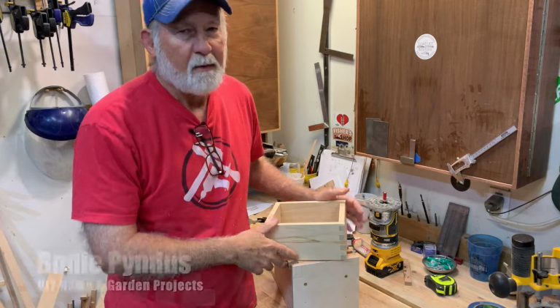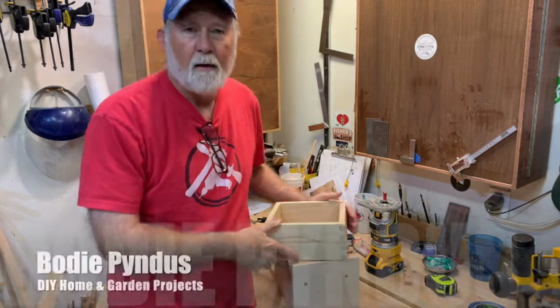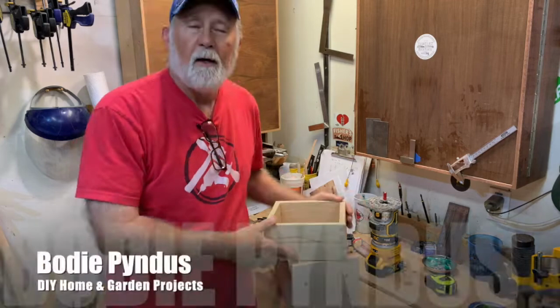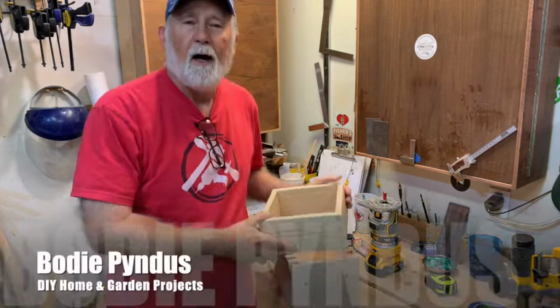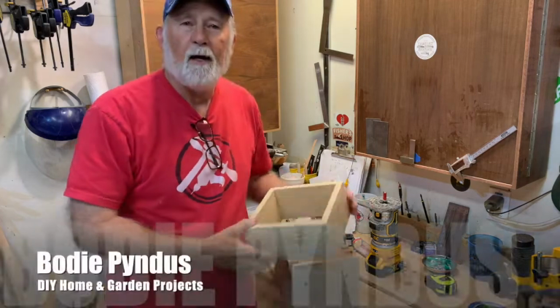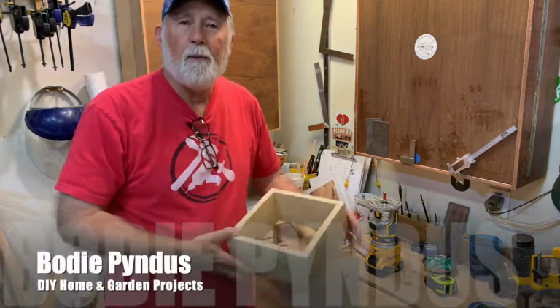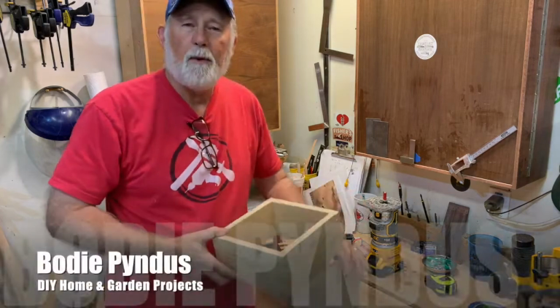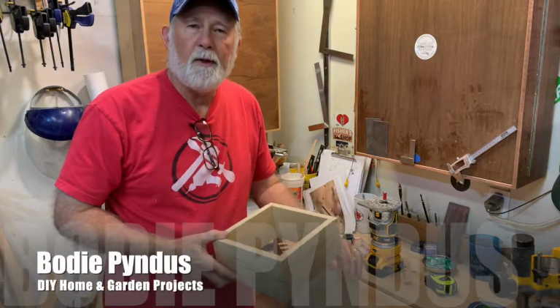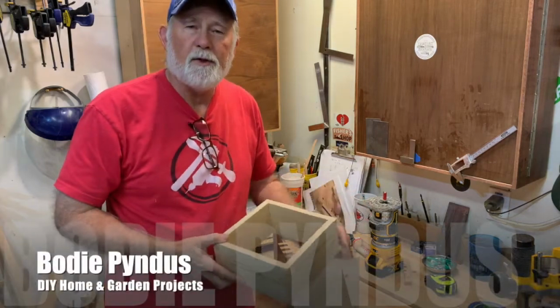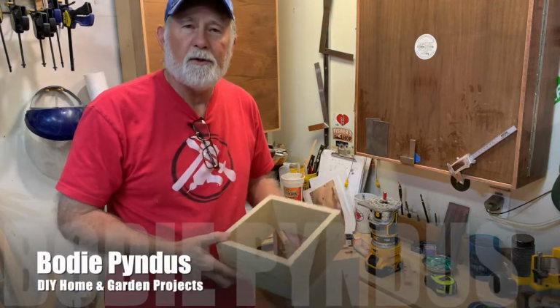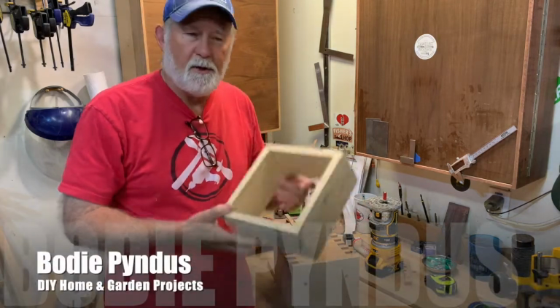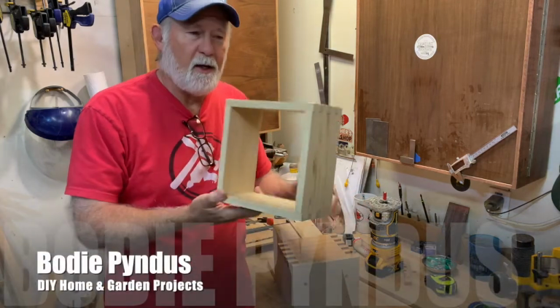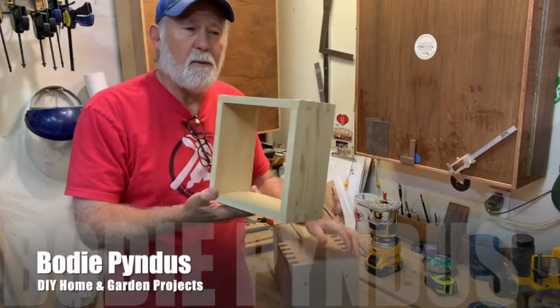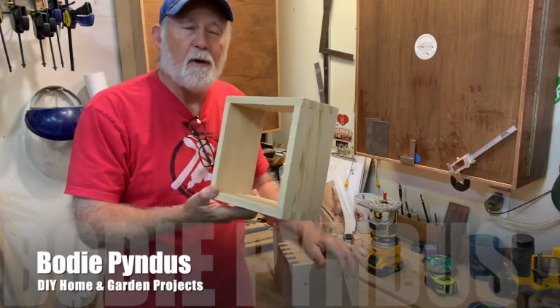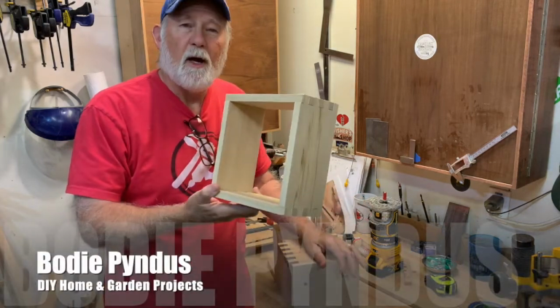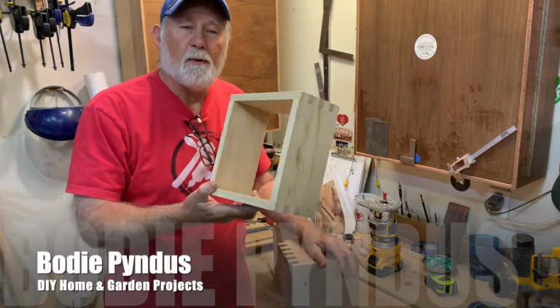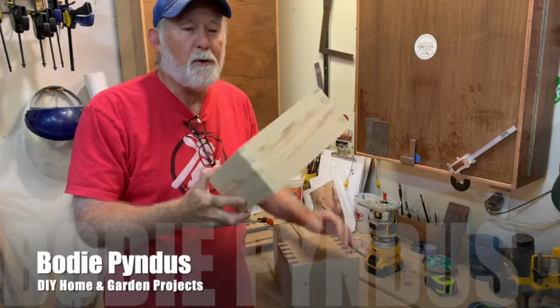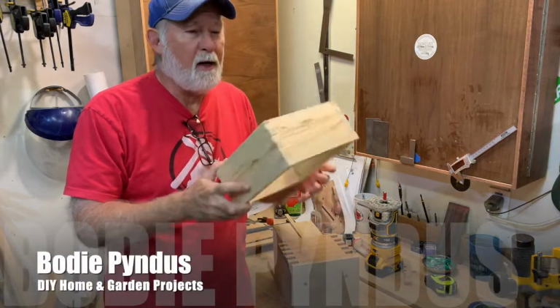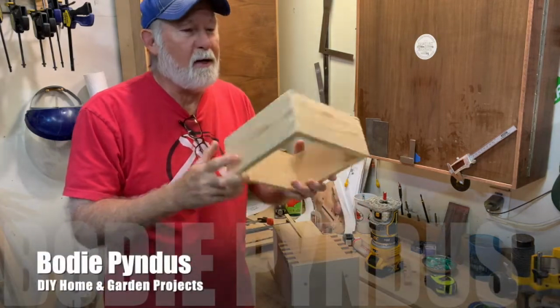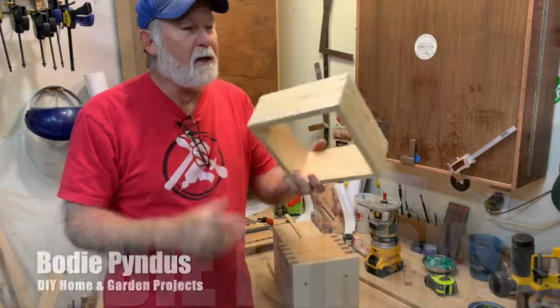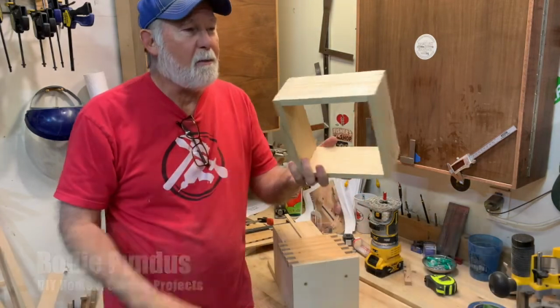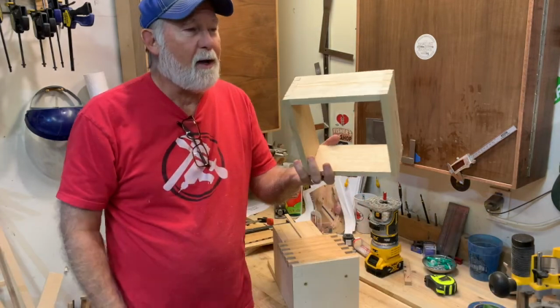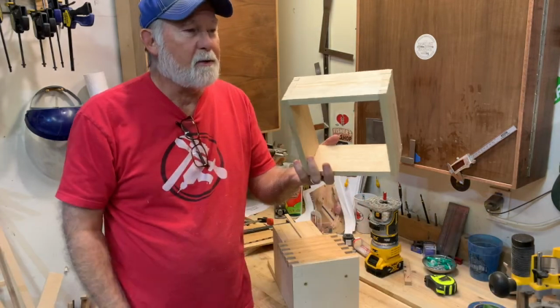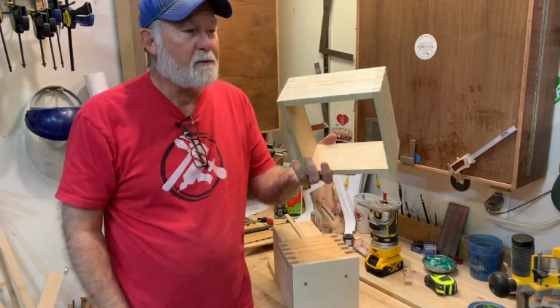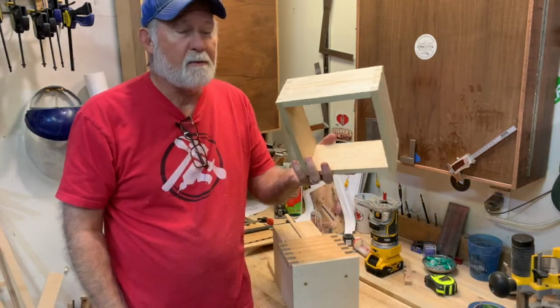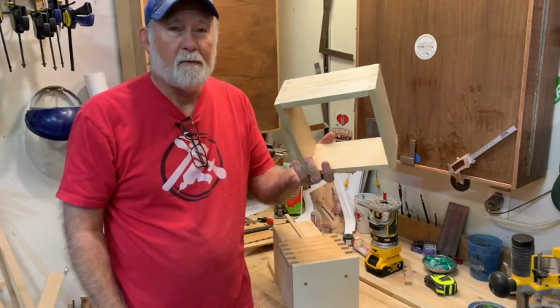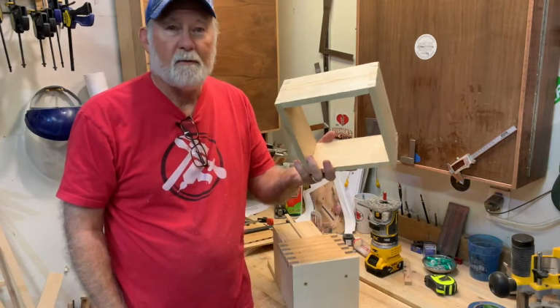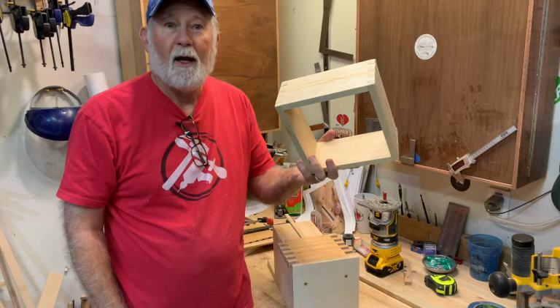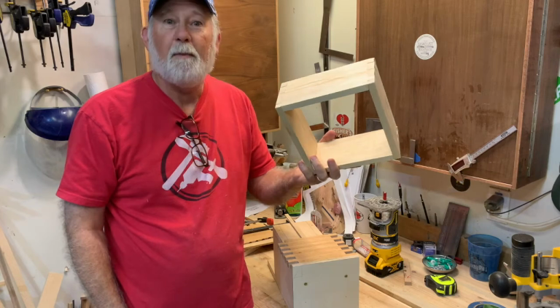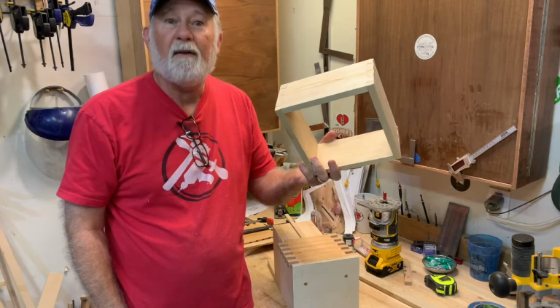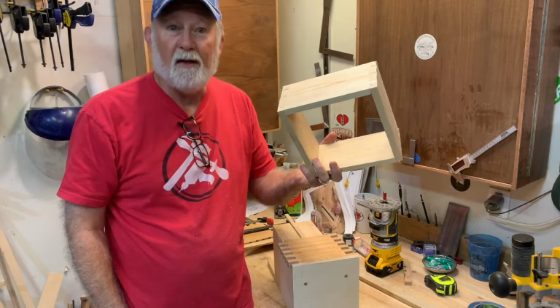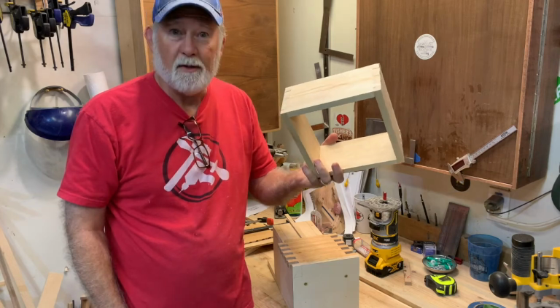Hi, I'm Bodie Pendus. Today I'm going to show you how to take a box and make it fancy.